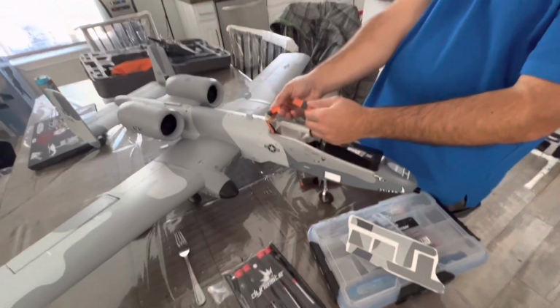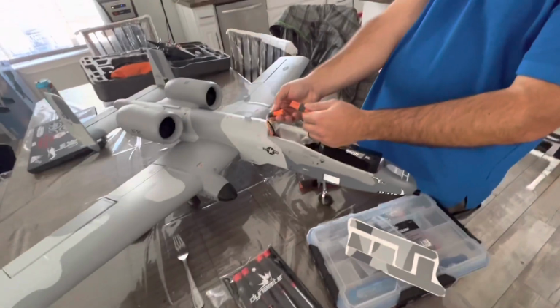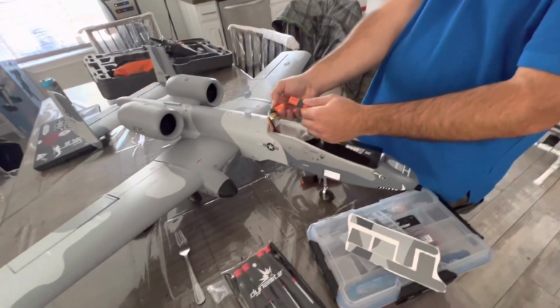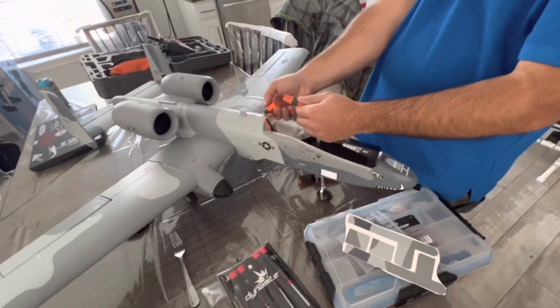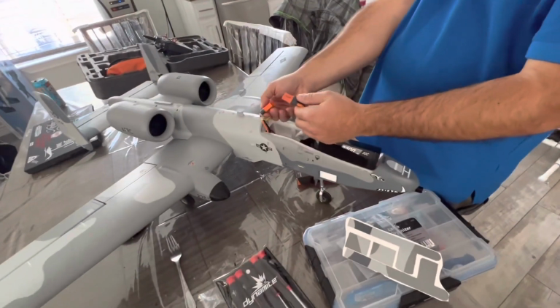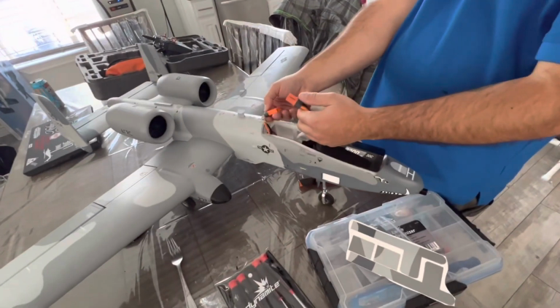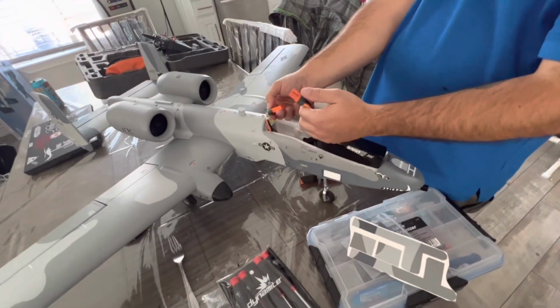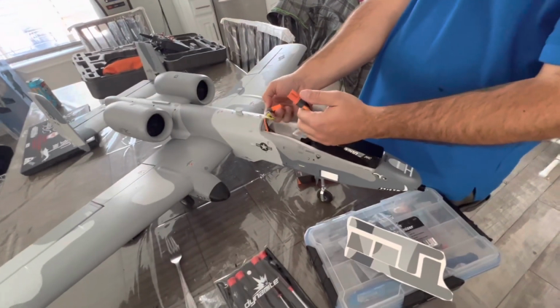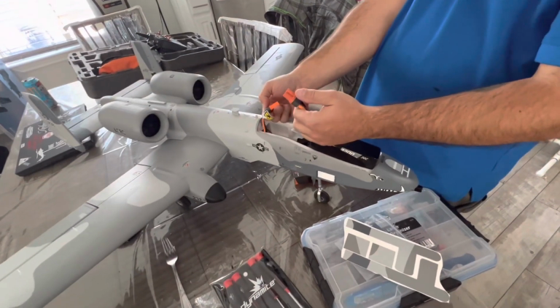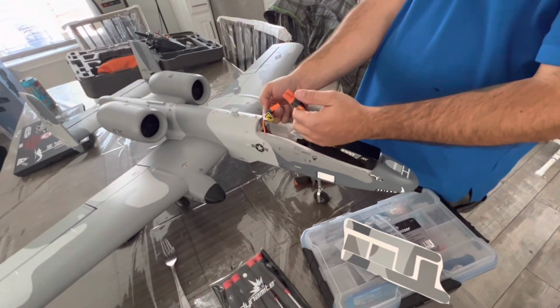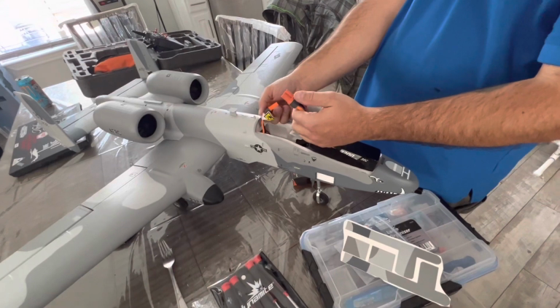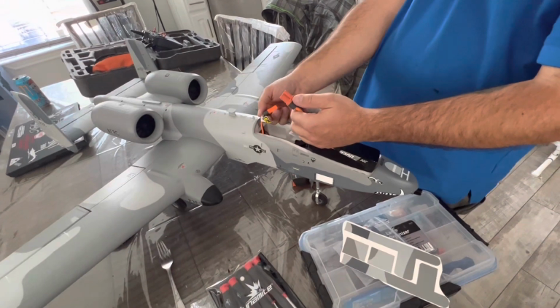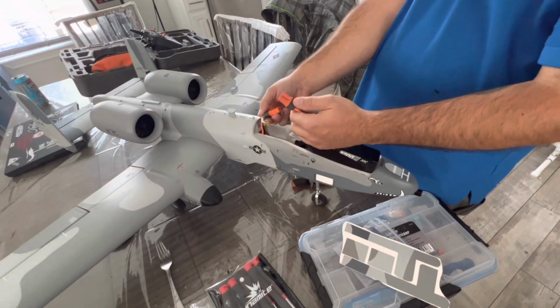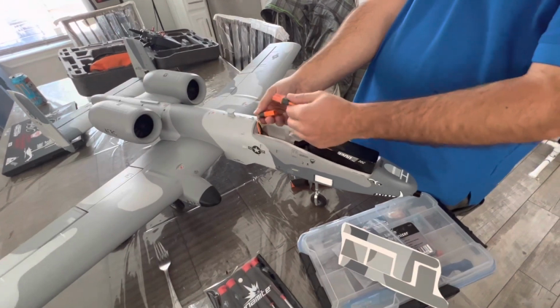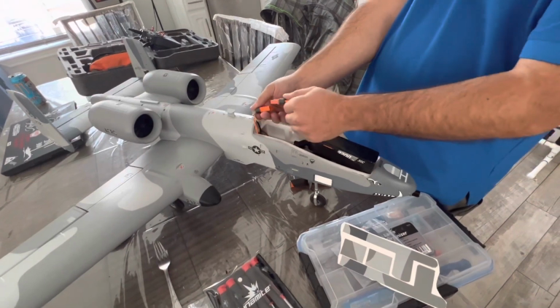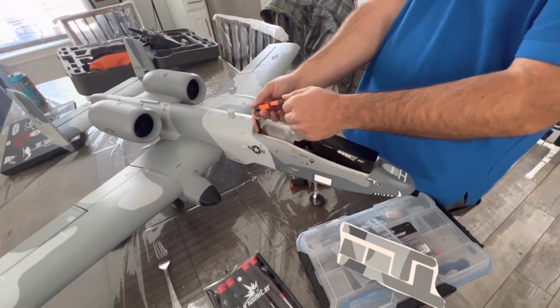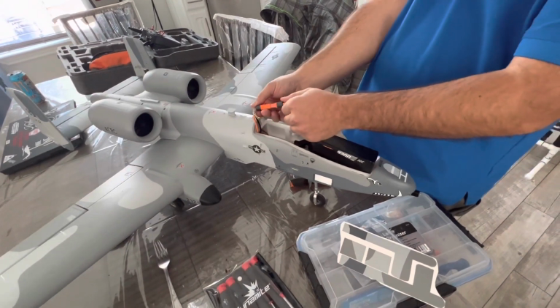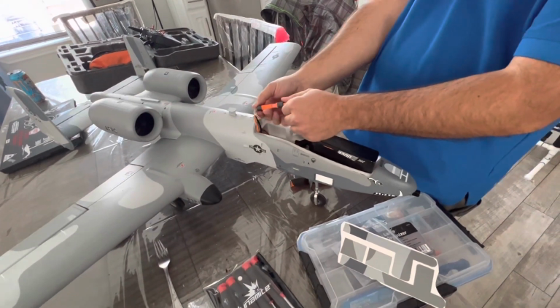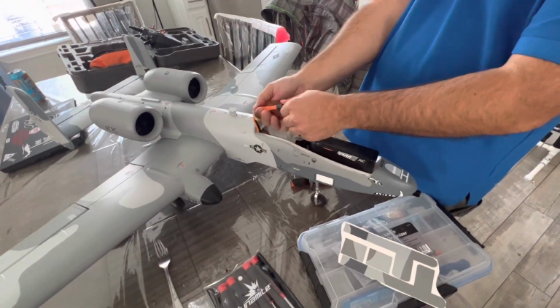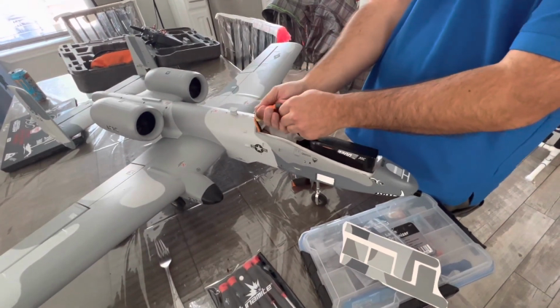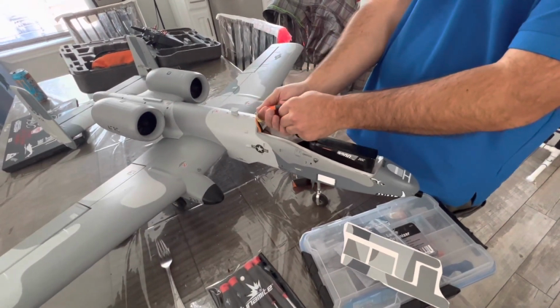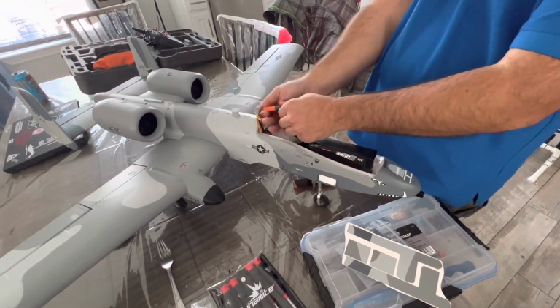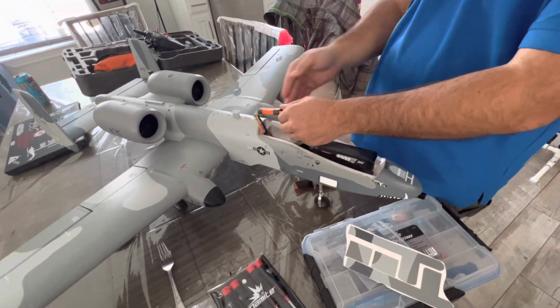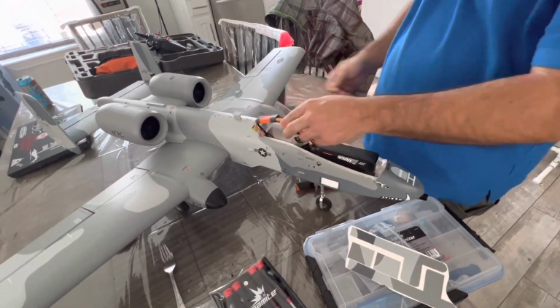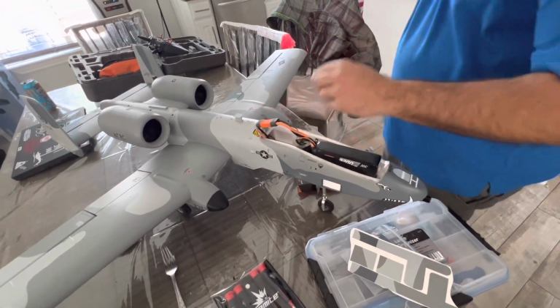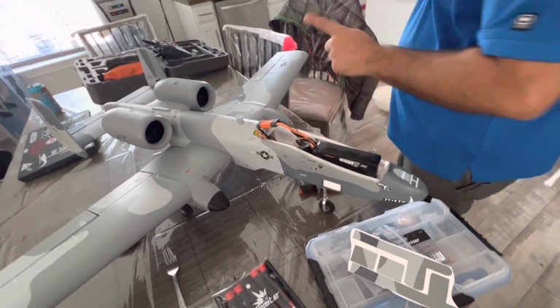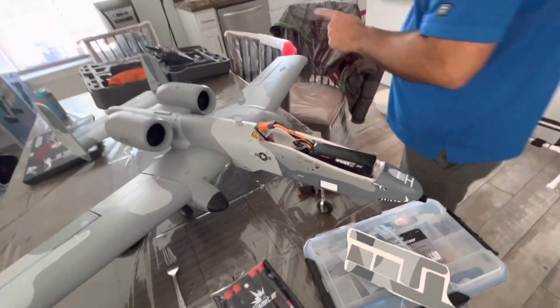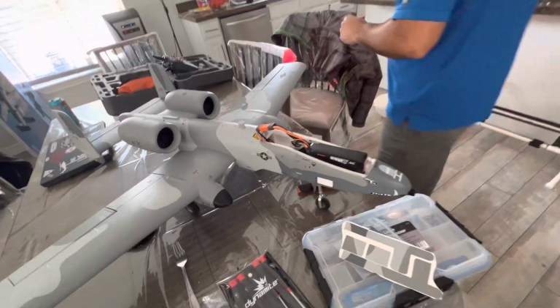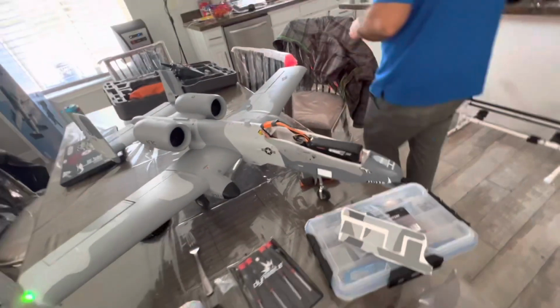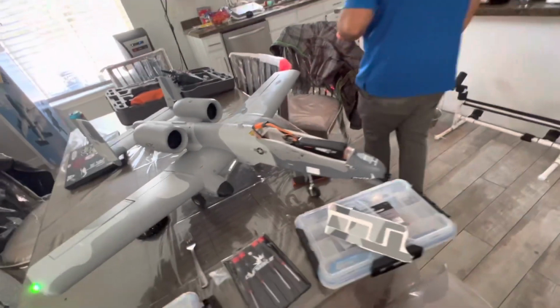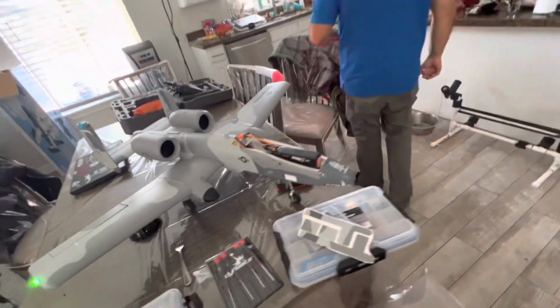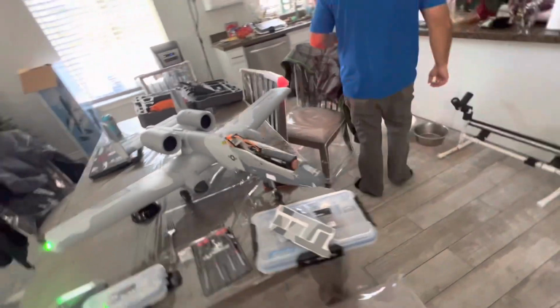Unplugged the battery — give it a few seconds to redo its thing. Plugged the battery back in.